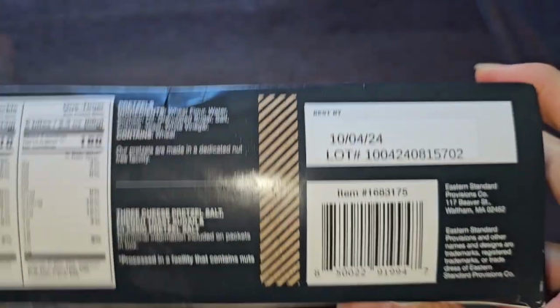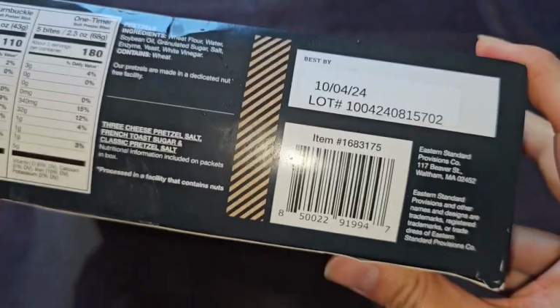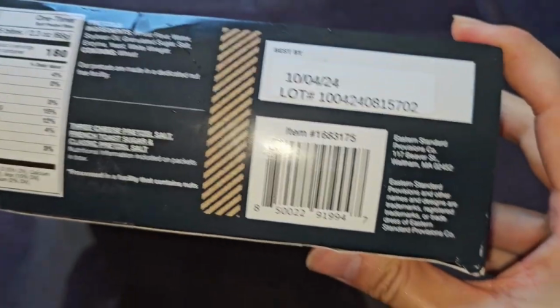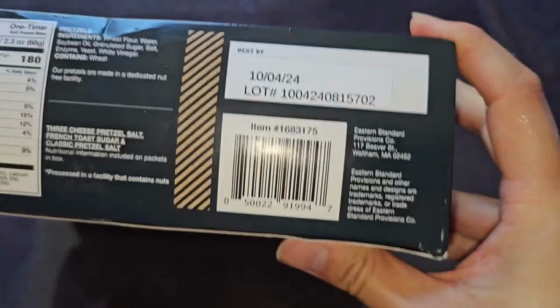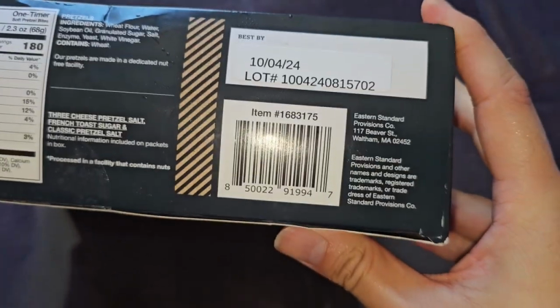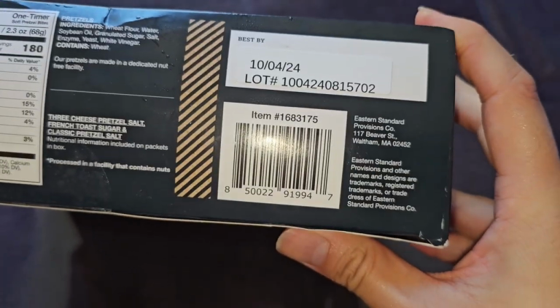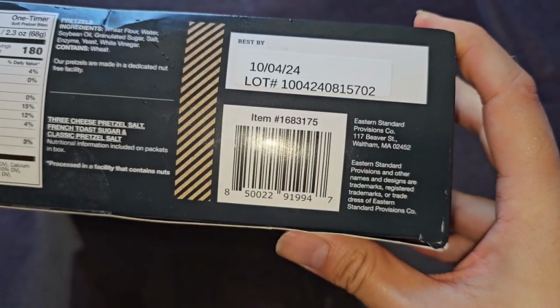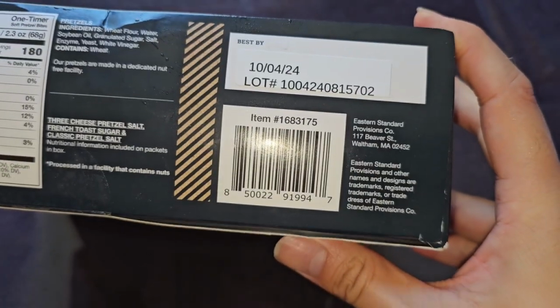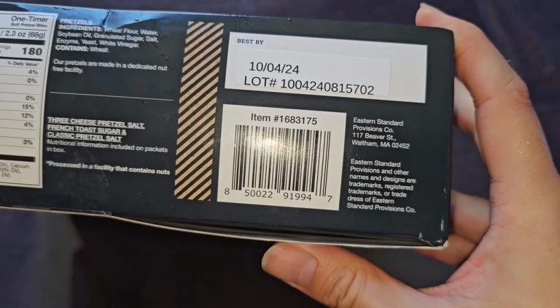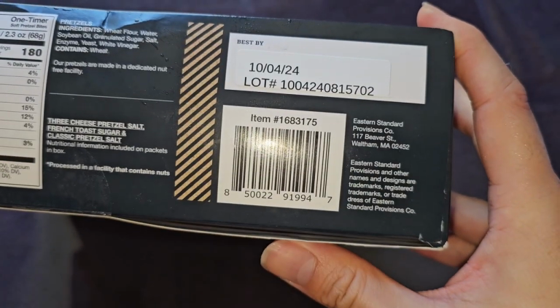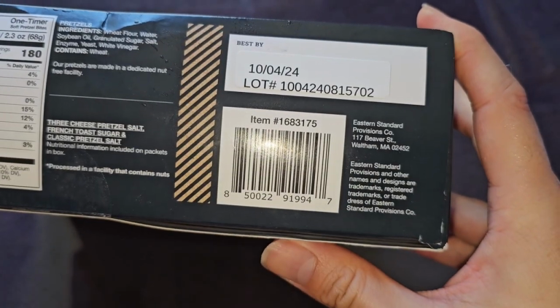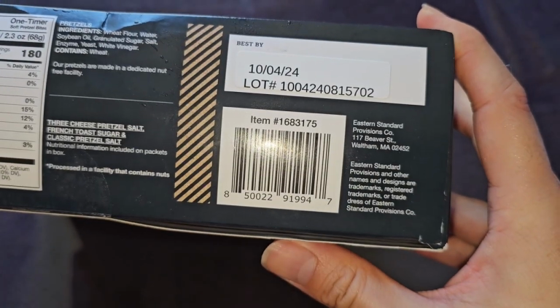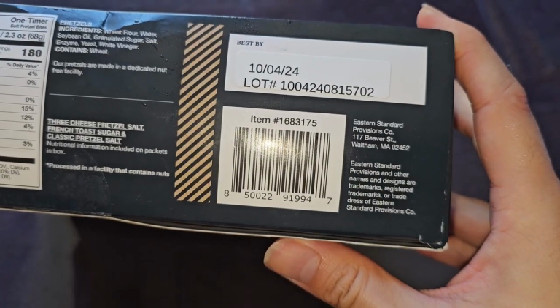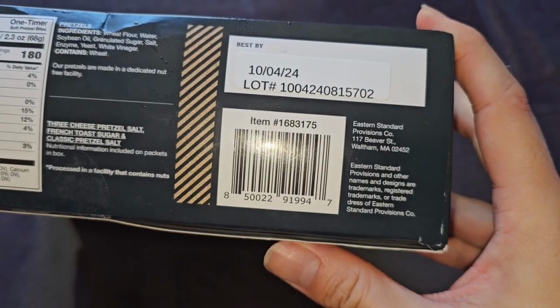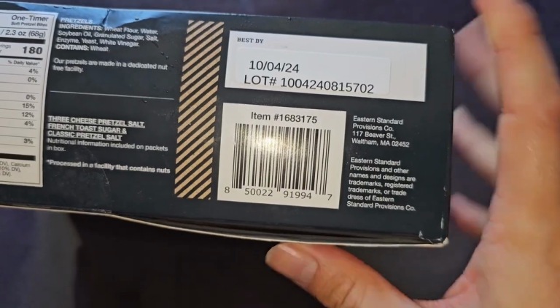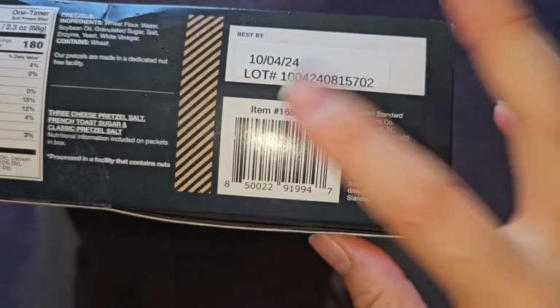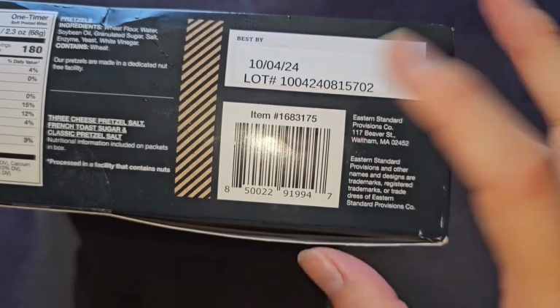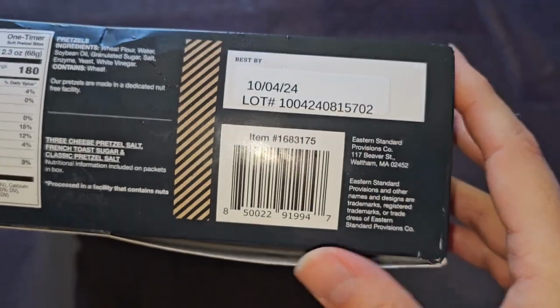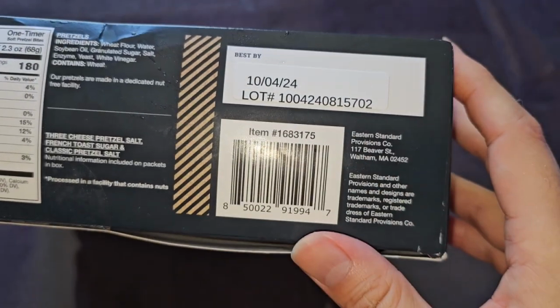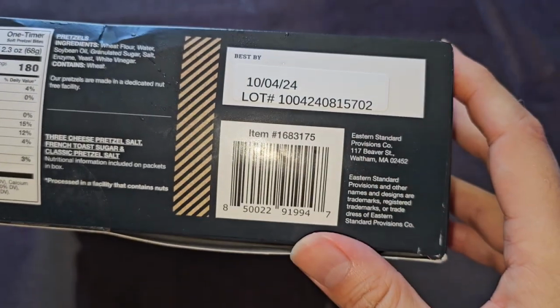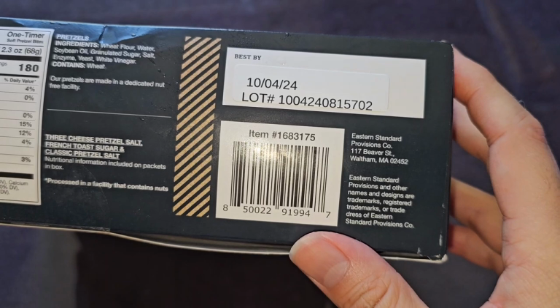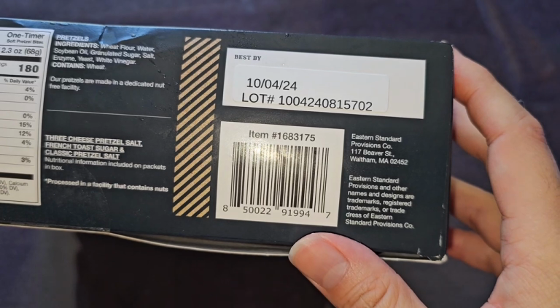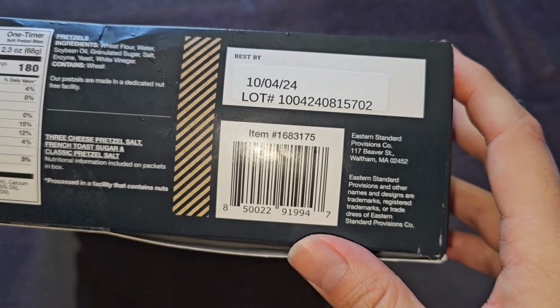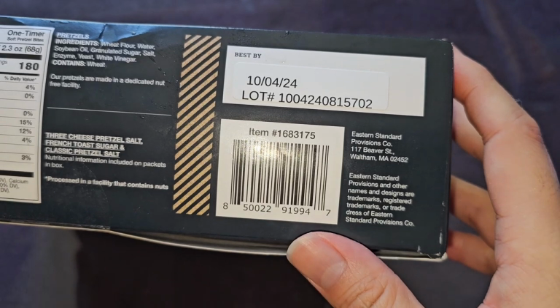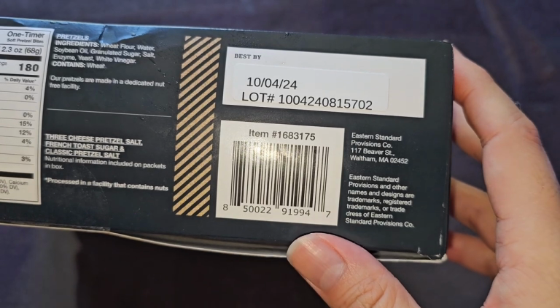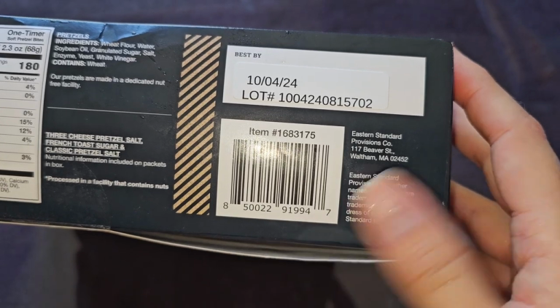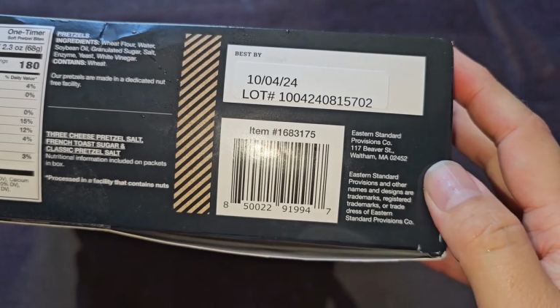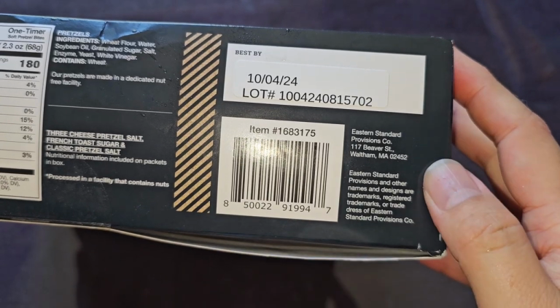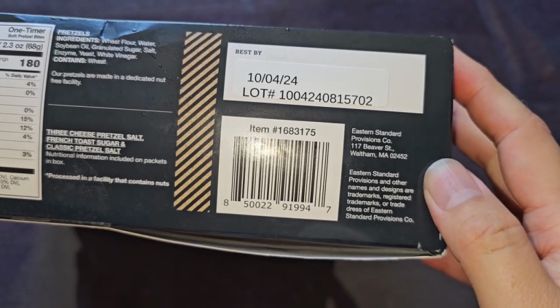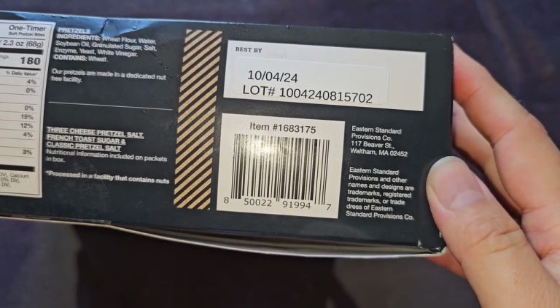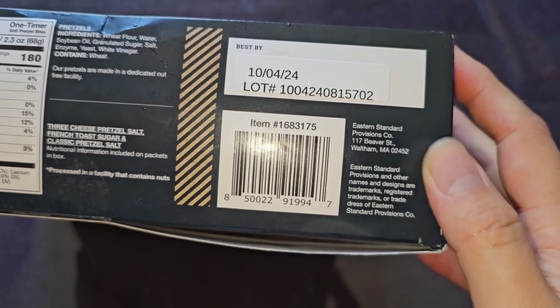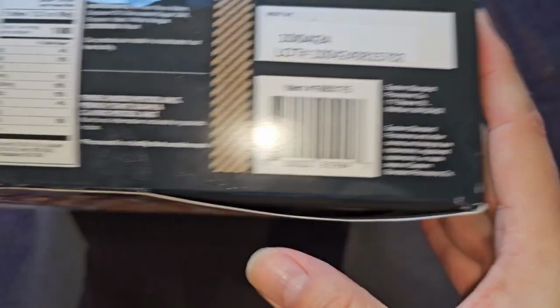This was purchased October 11, 2023, and it says Best Buy October 4, 2024 — so basically a year.